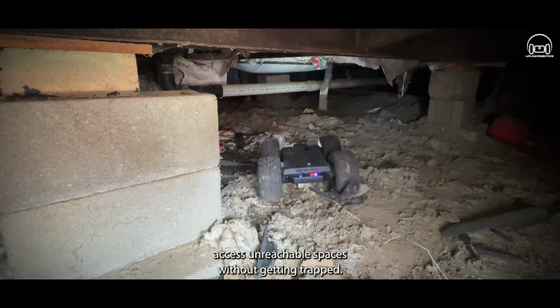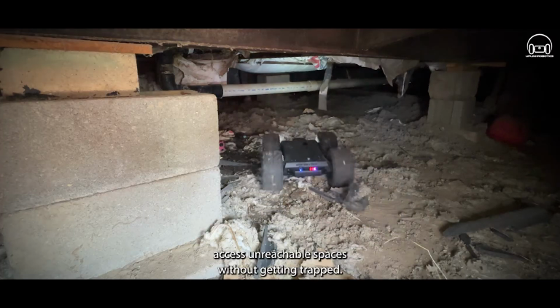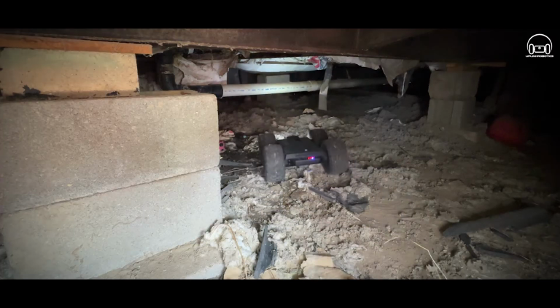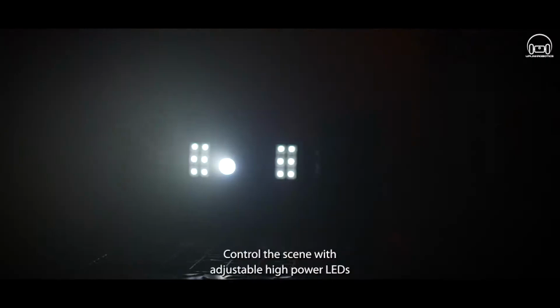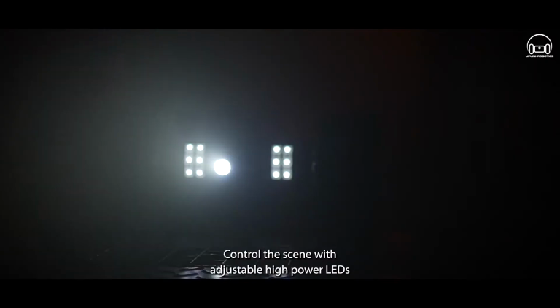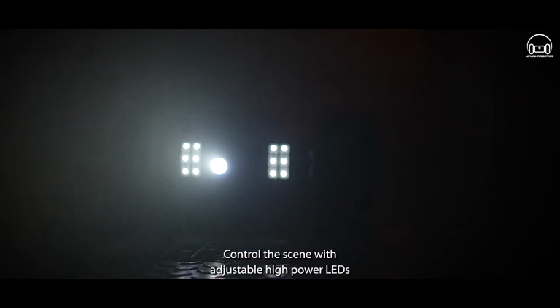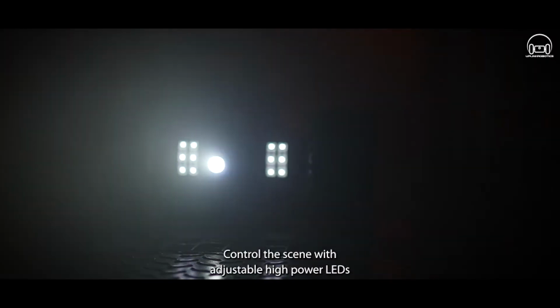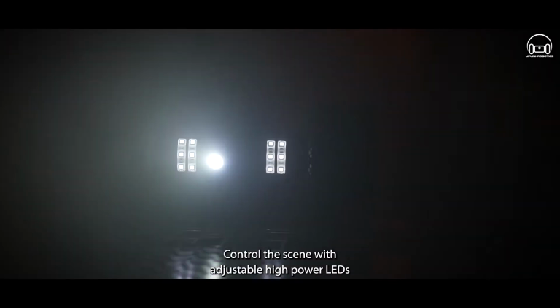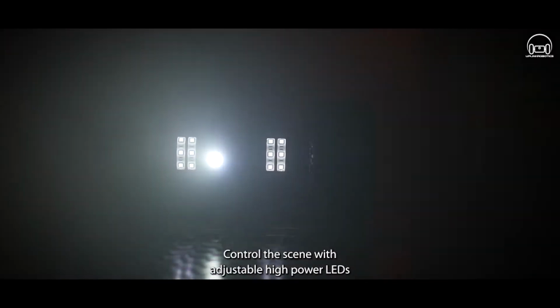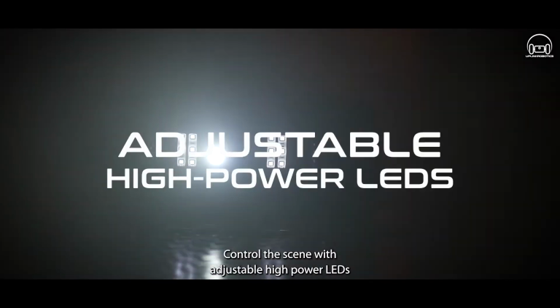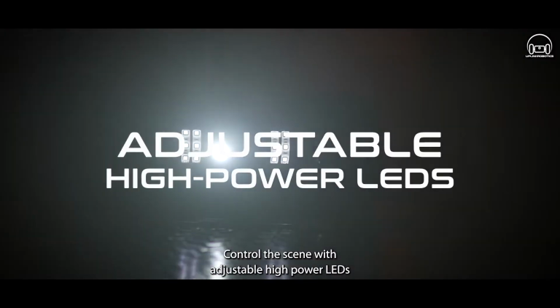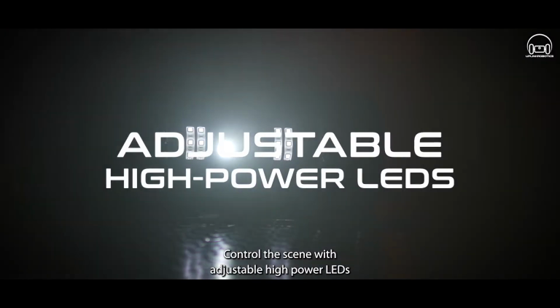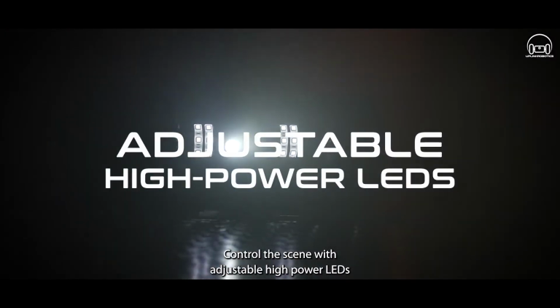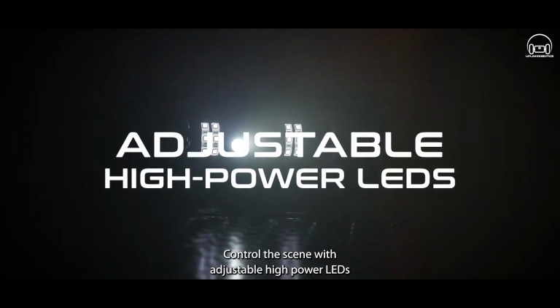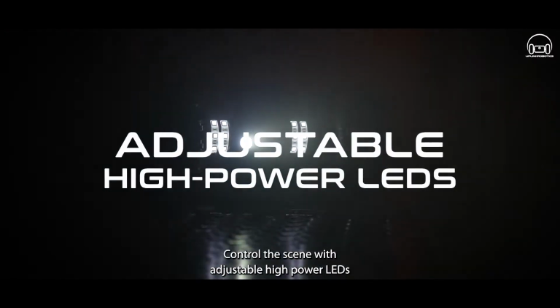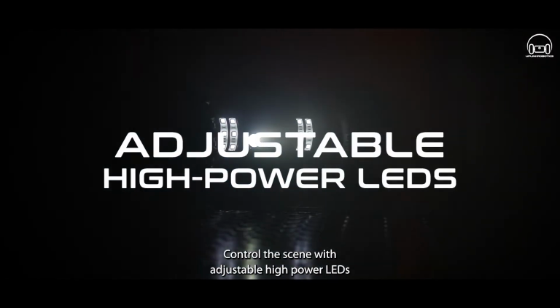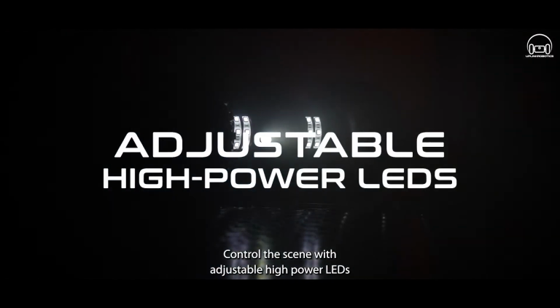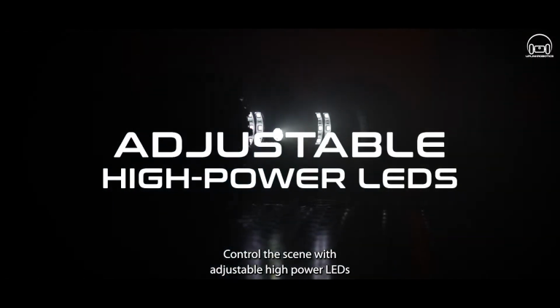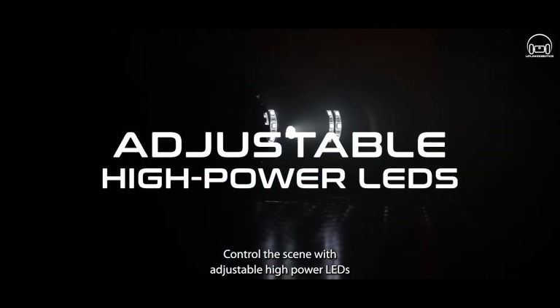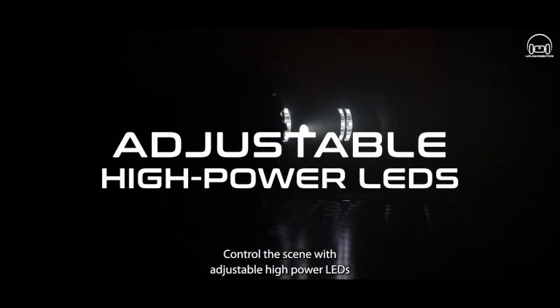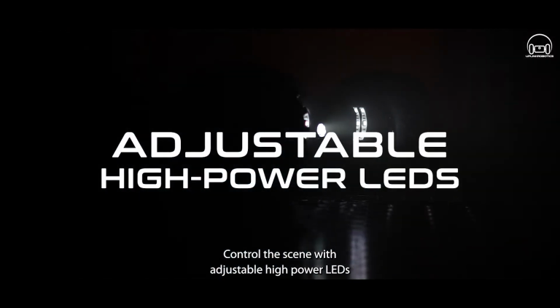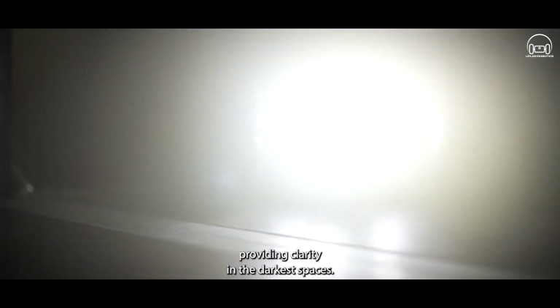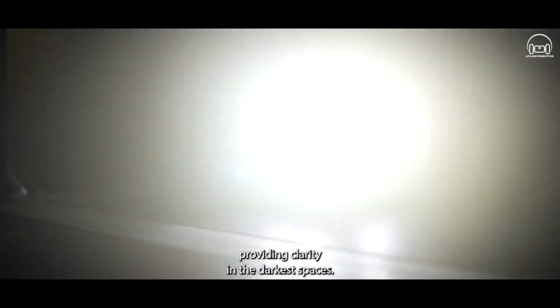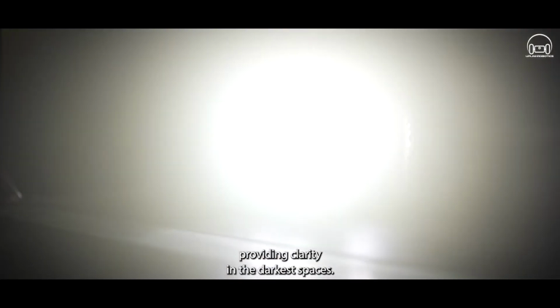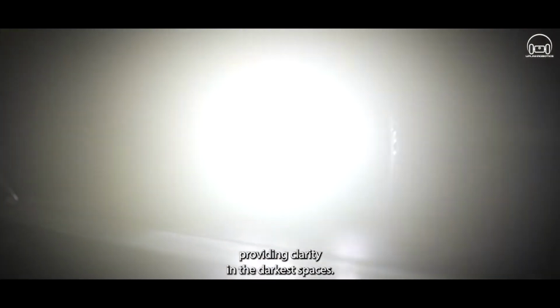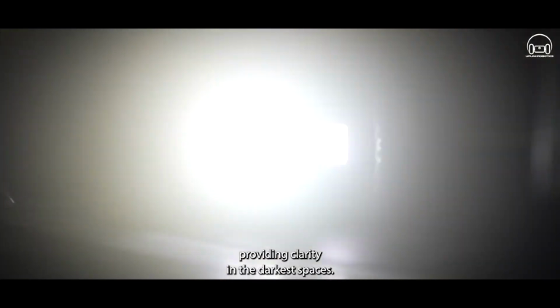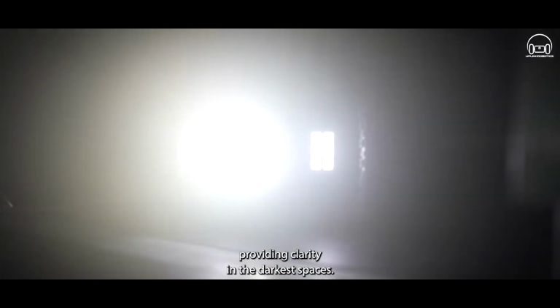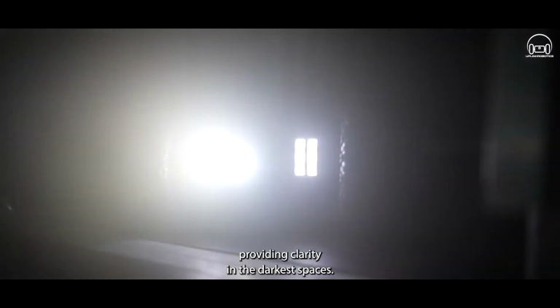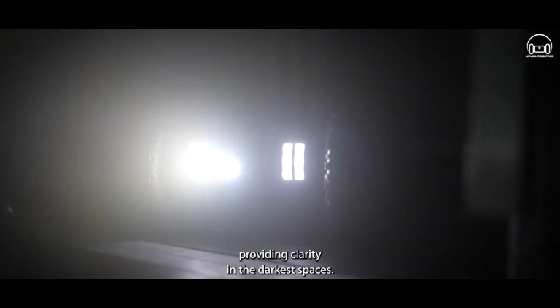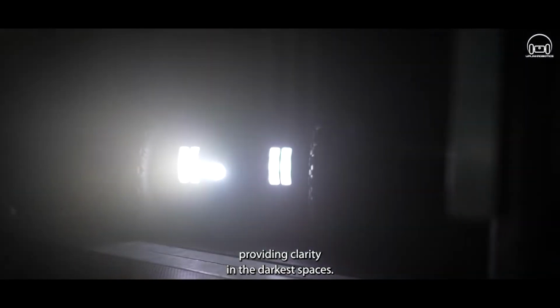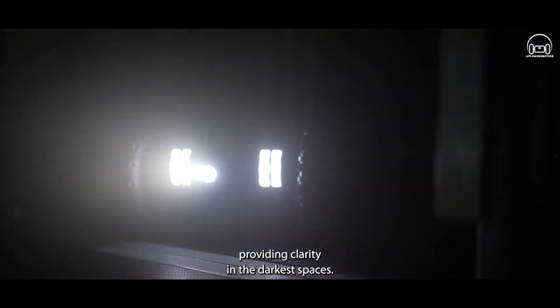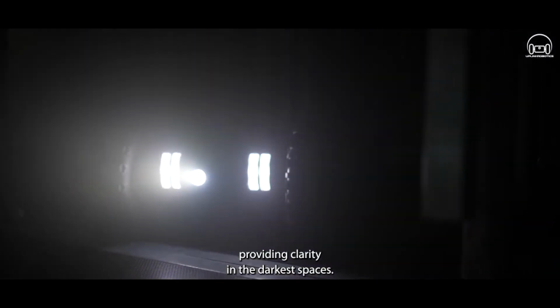Control the scene with adjustable, high-power LEDs, providing clarity in the darkest spaces.